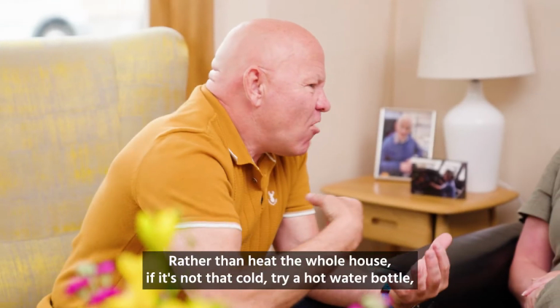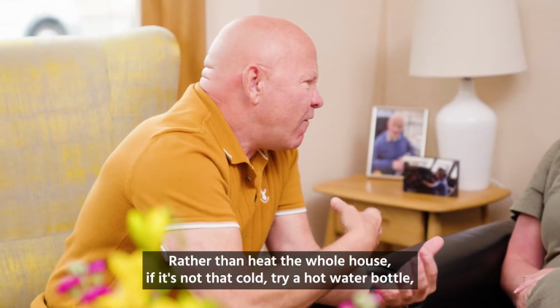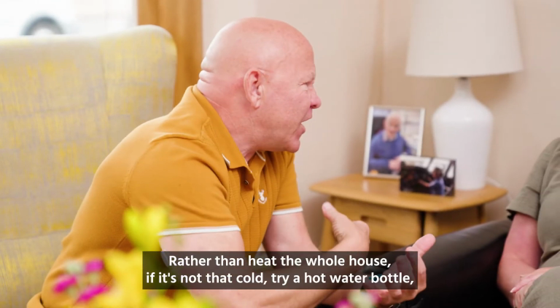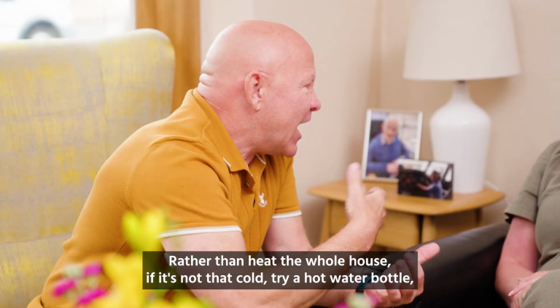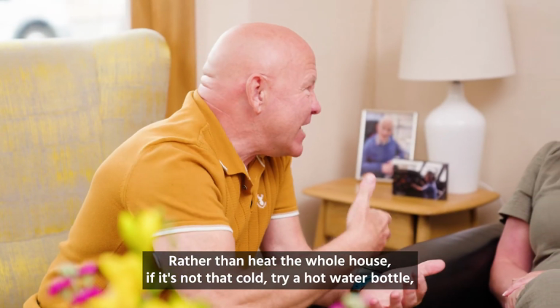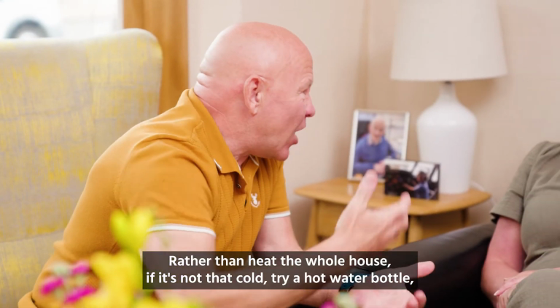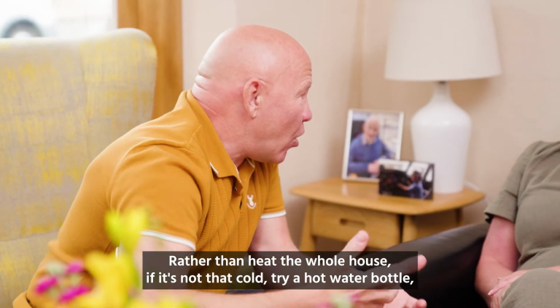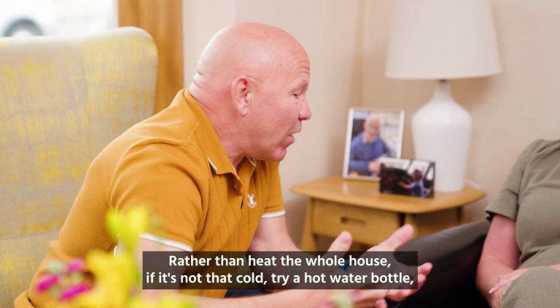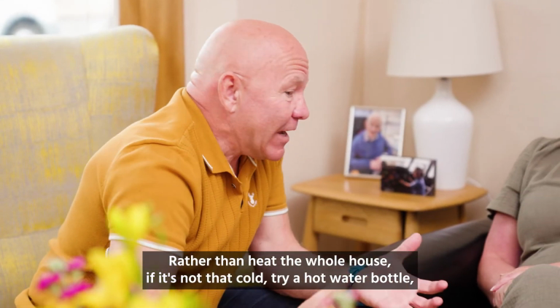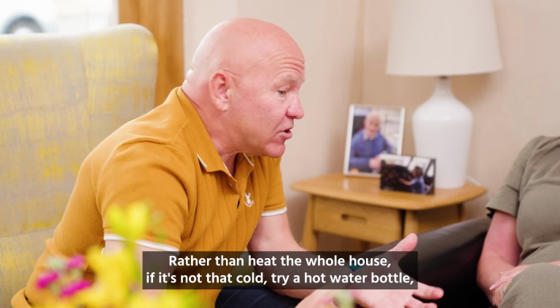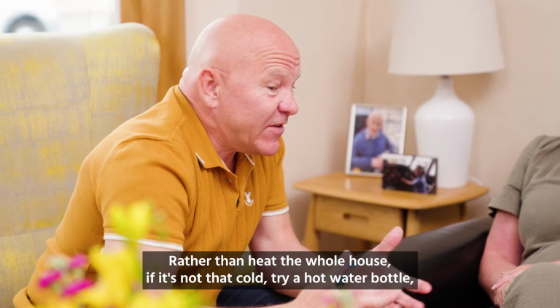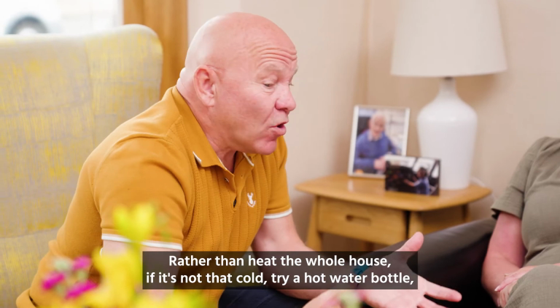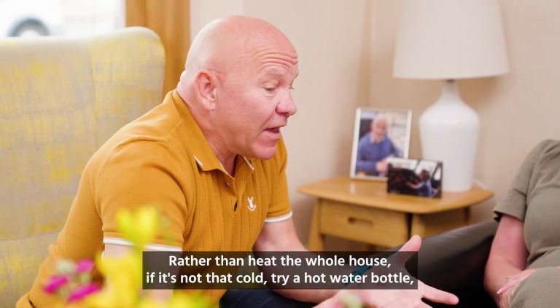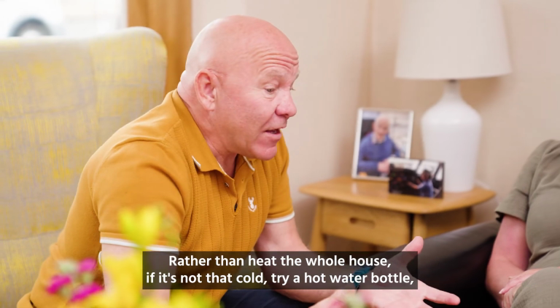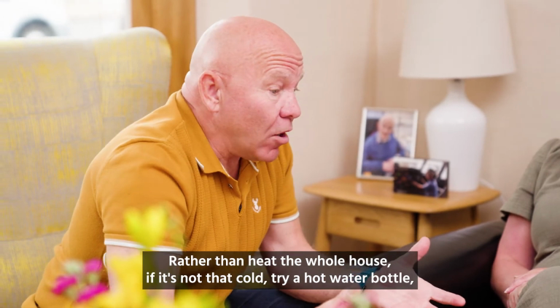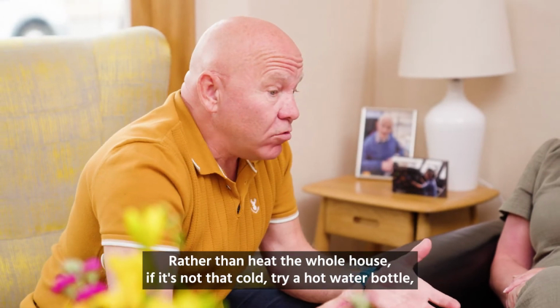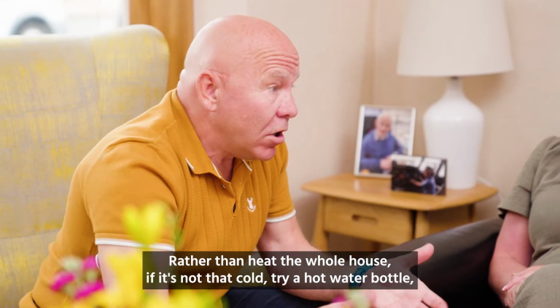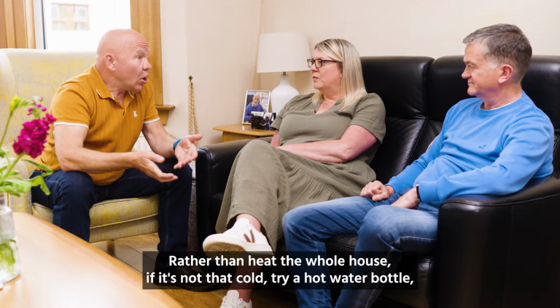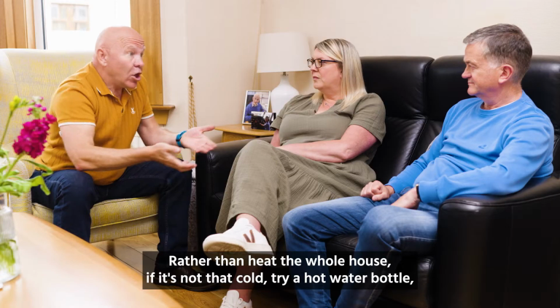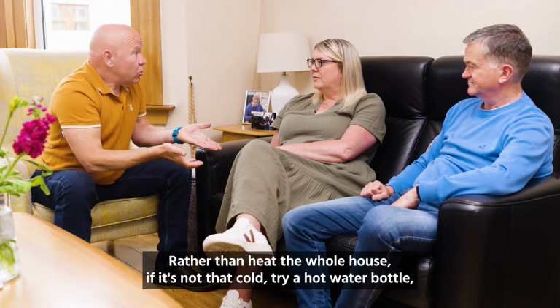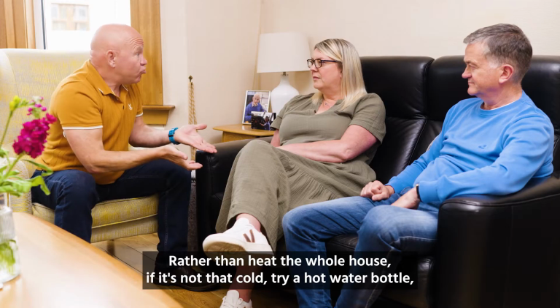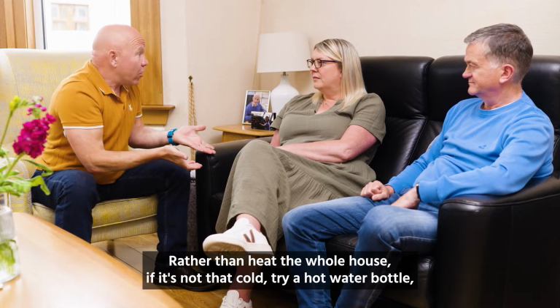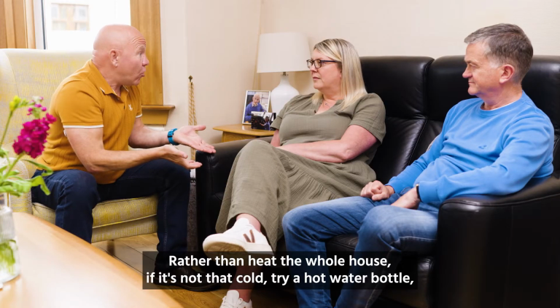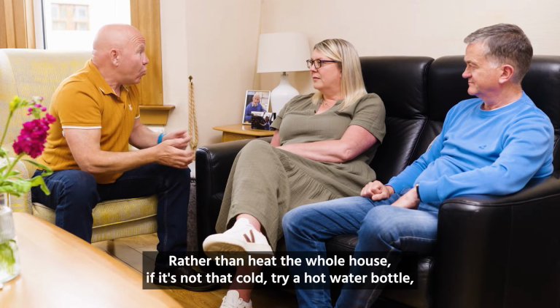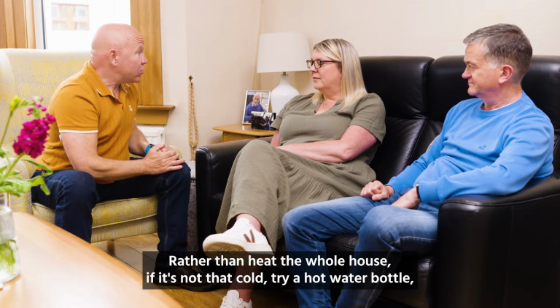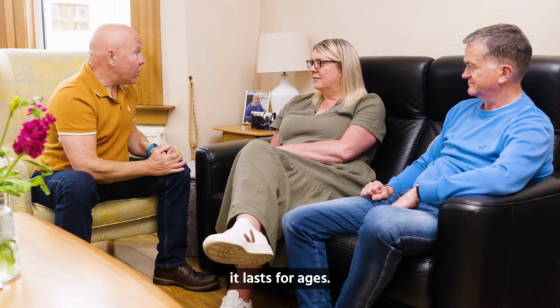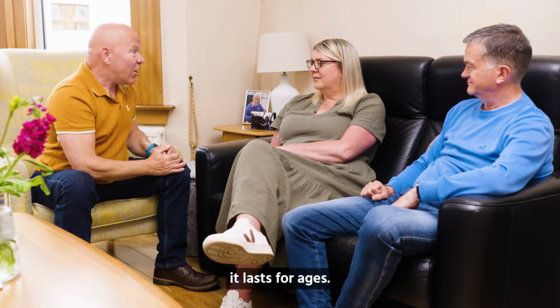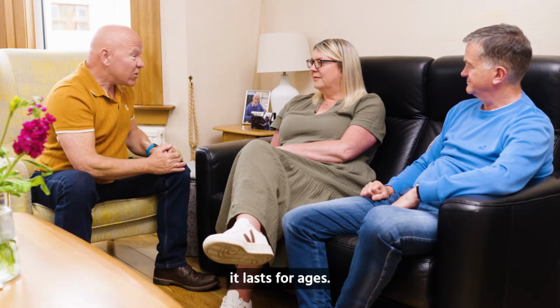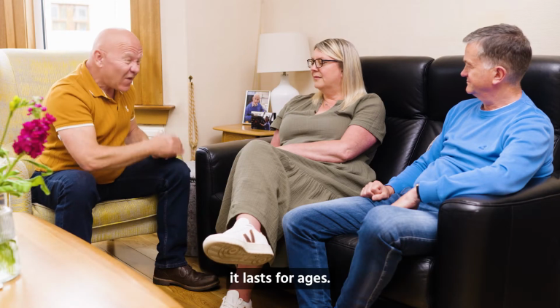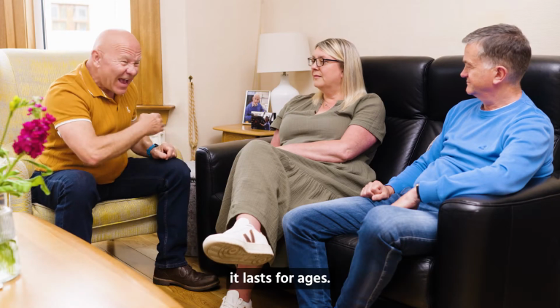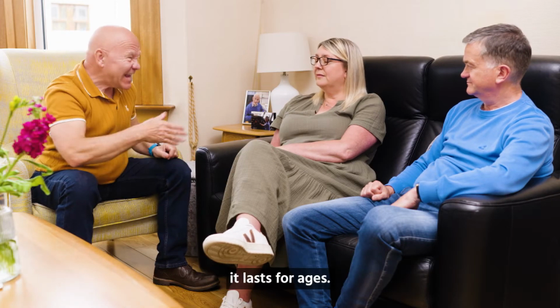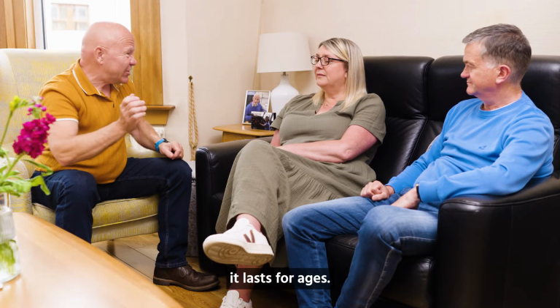Rather than heat the whole house, if it's not that cold, try a hot water bottle. It lasts for ages.